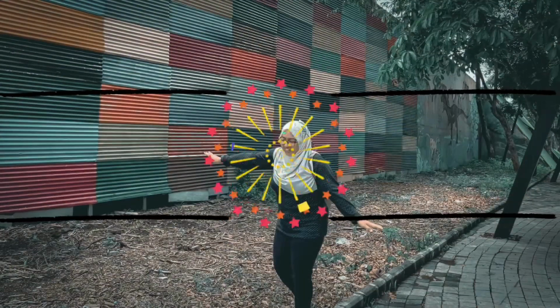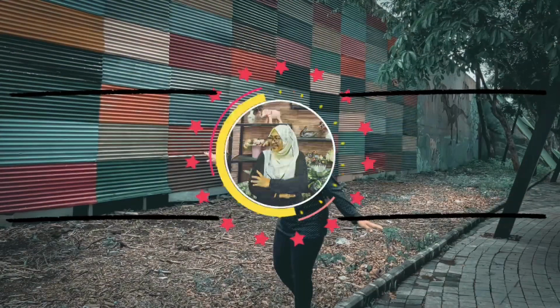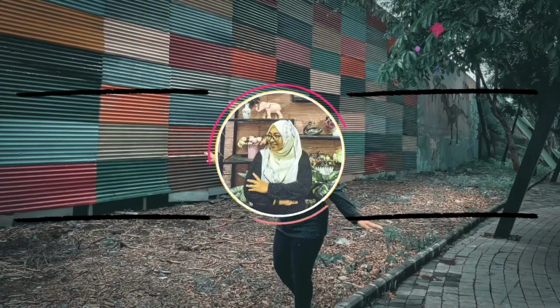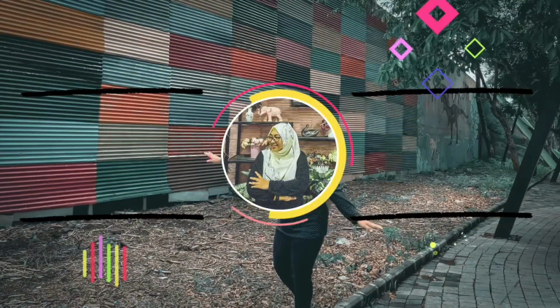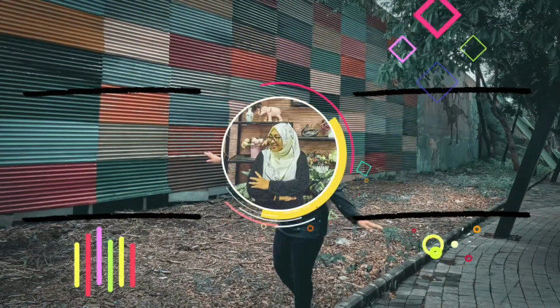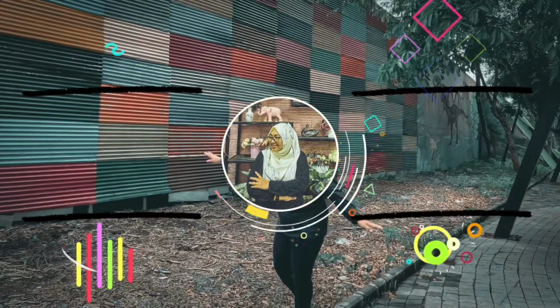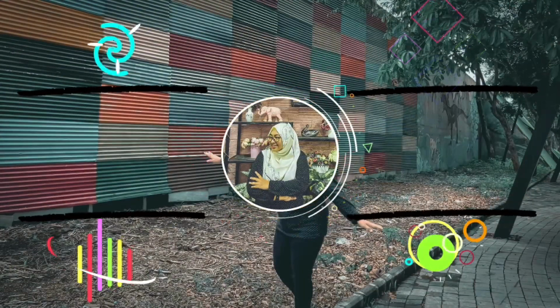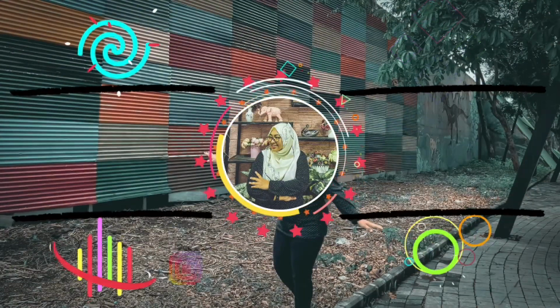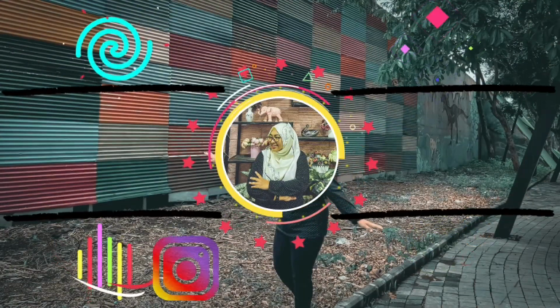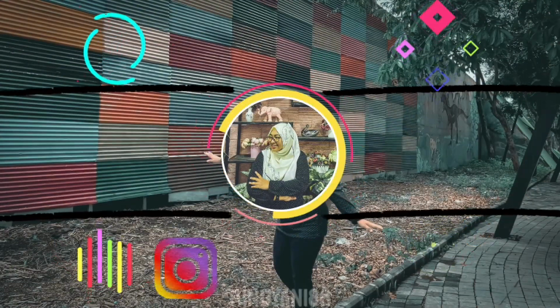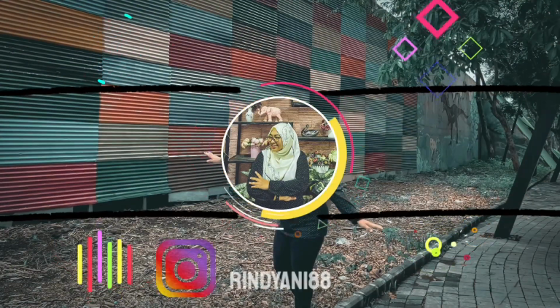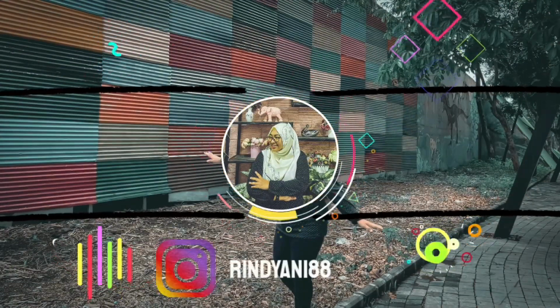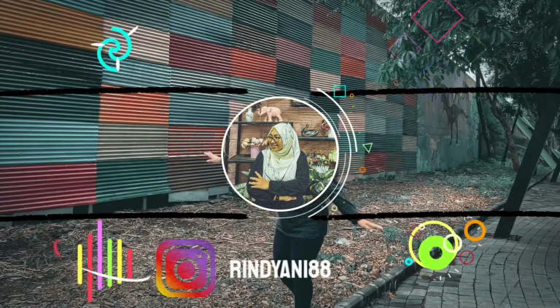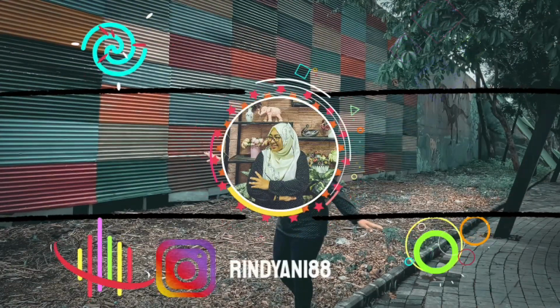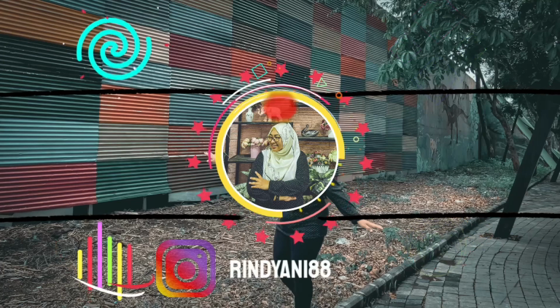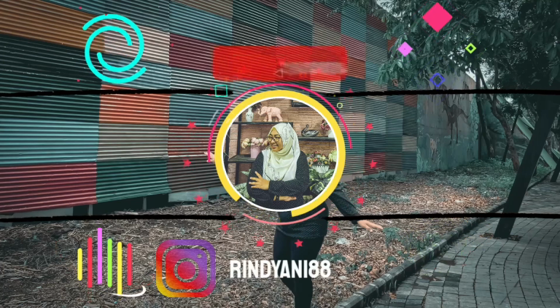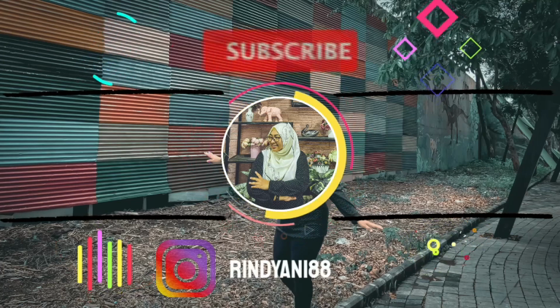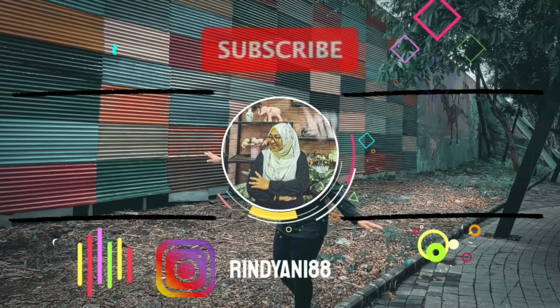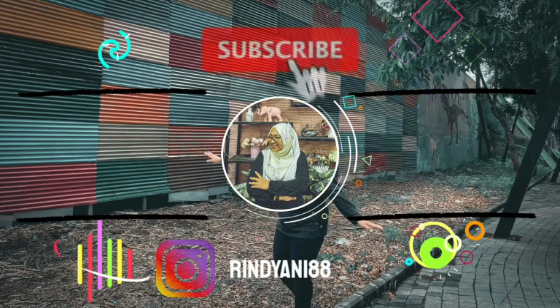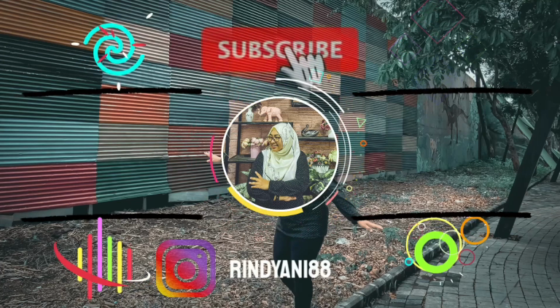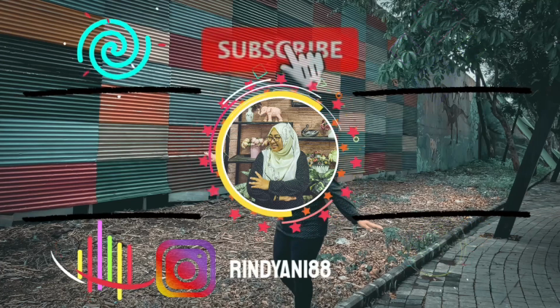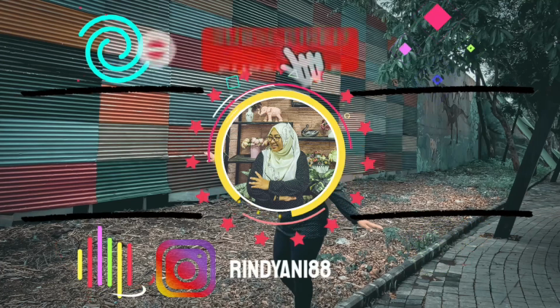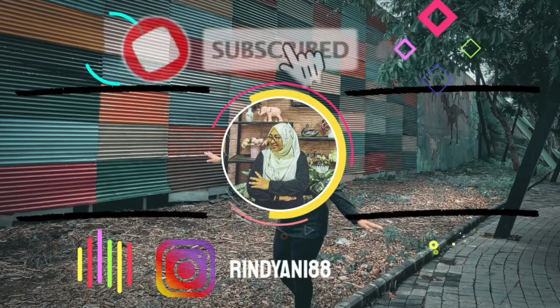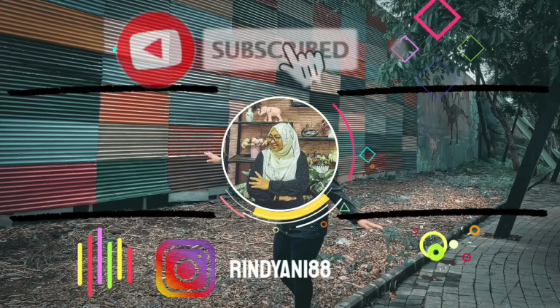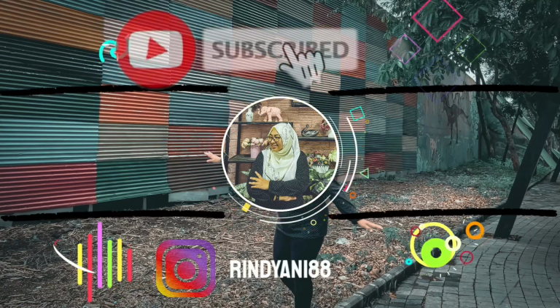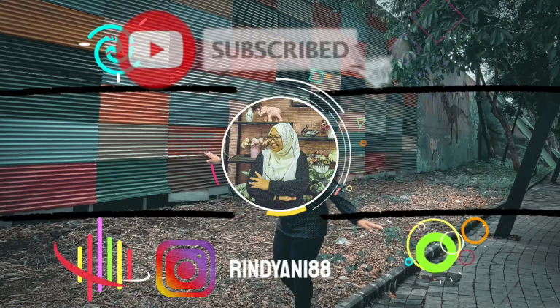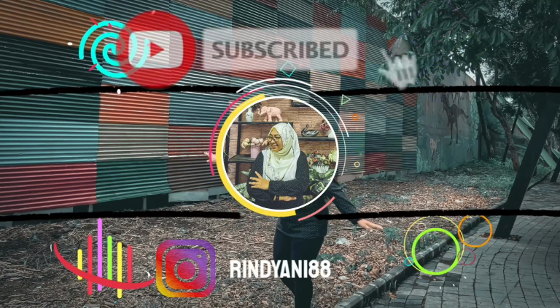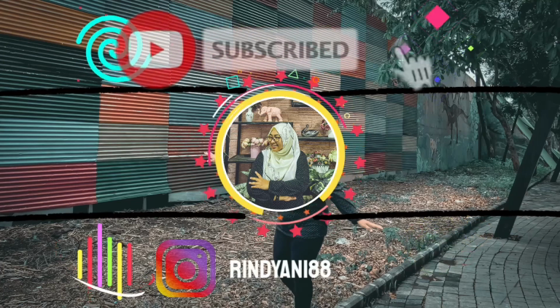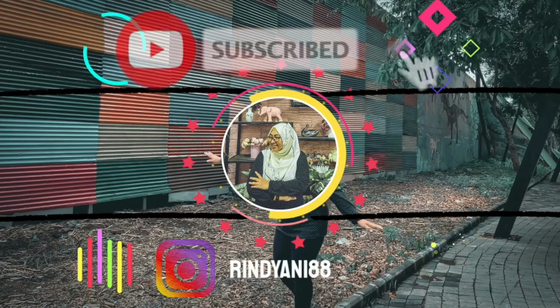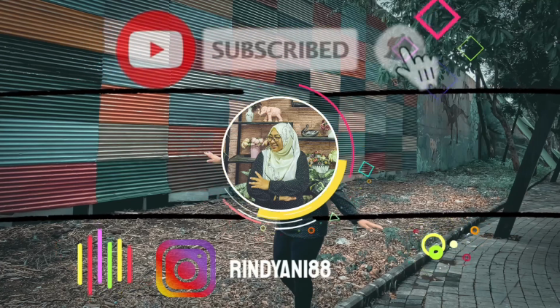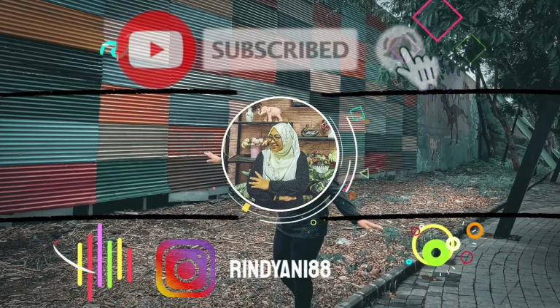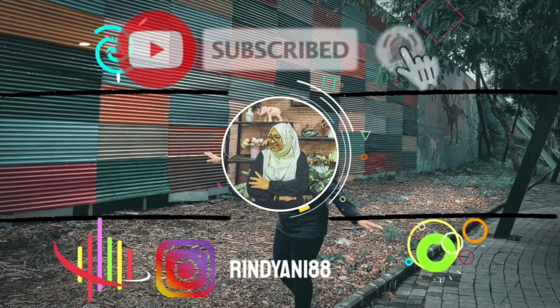Kurang lebih kayak gitu aja videonya. Terima kasih semuanya udah nonton. Jangan lupa di-like, di-komen, di-subscribe. Dadah, Assalamualaikum.